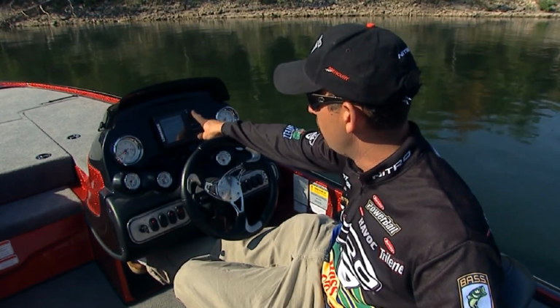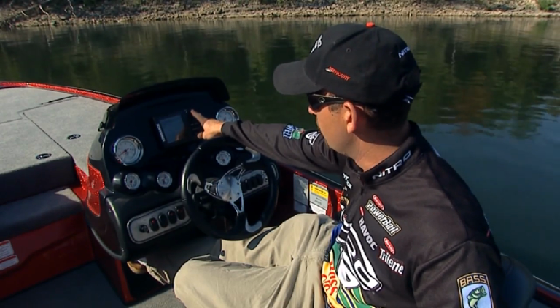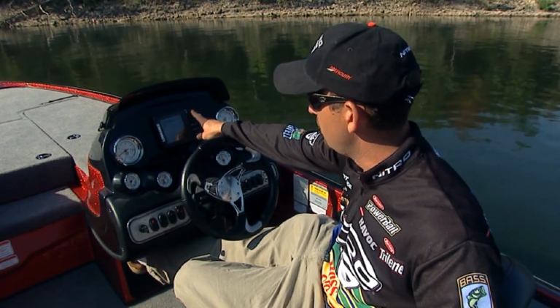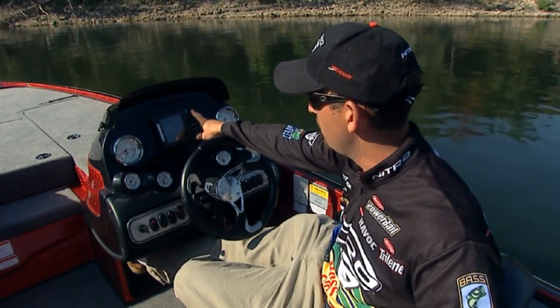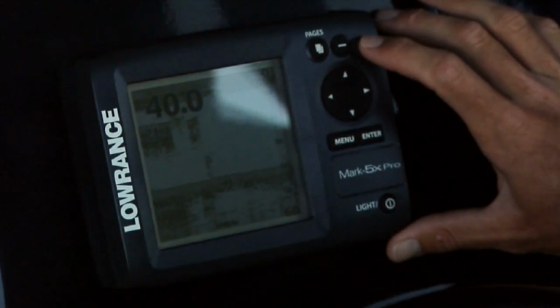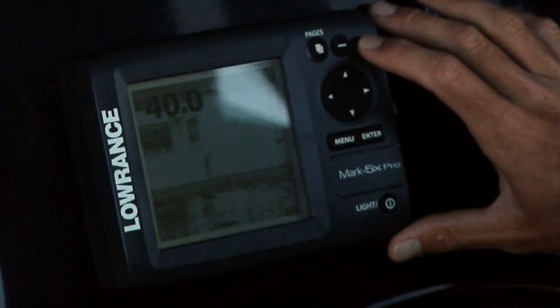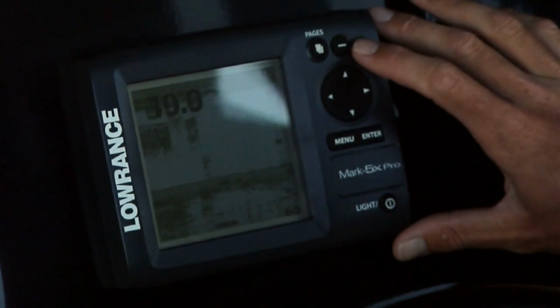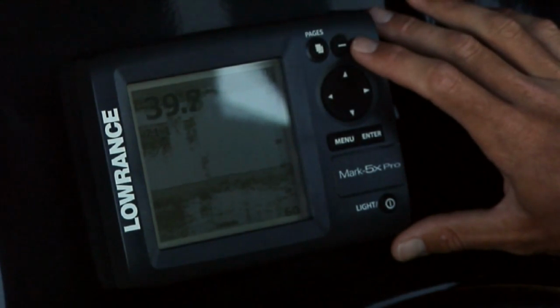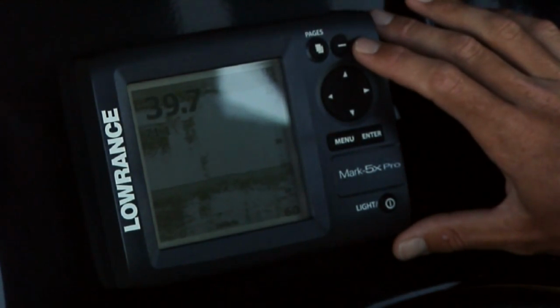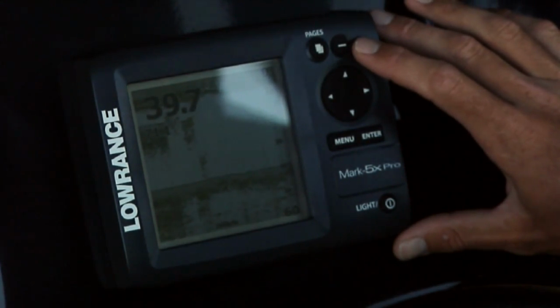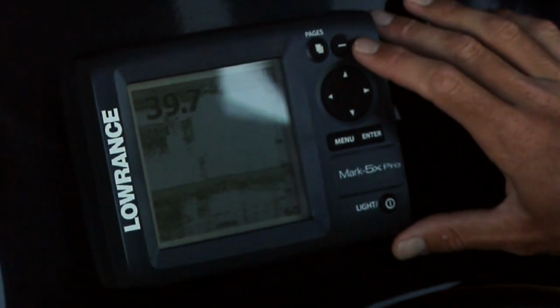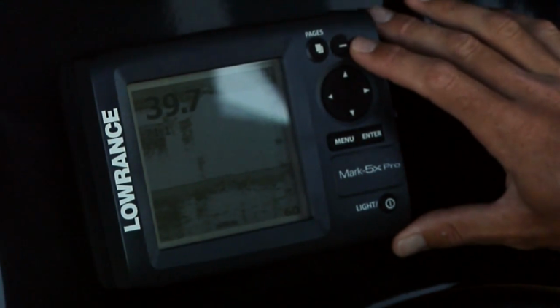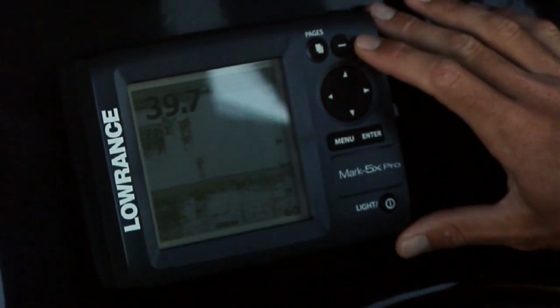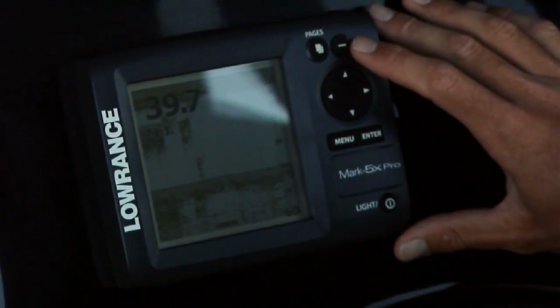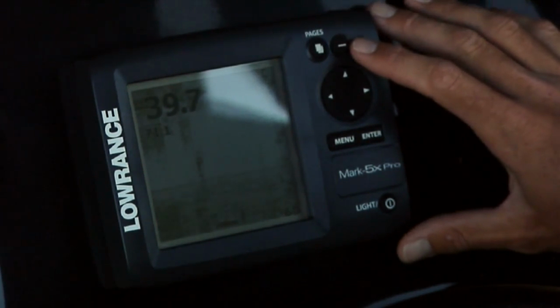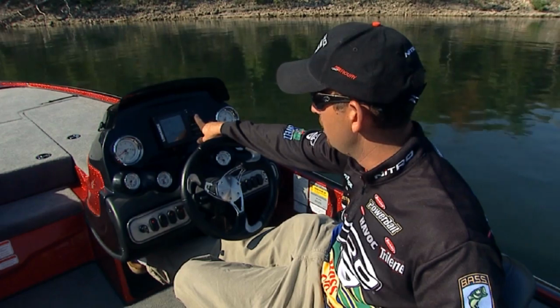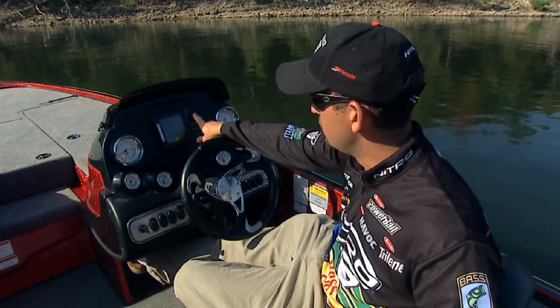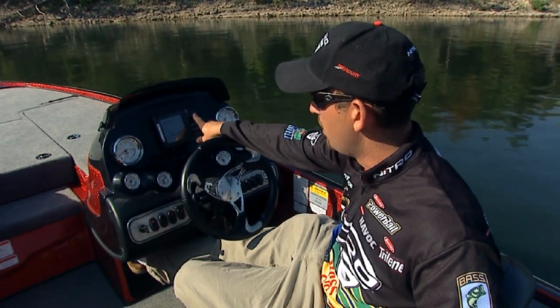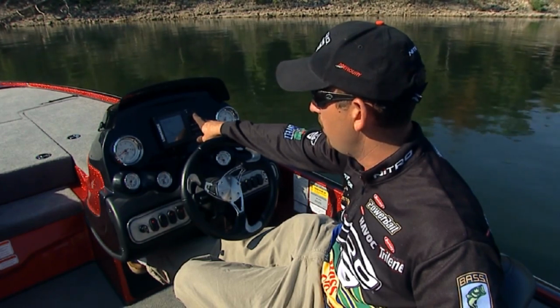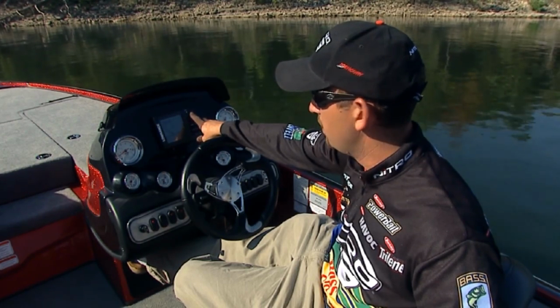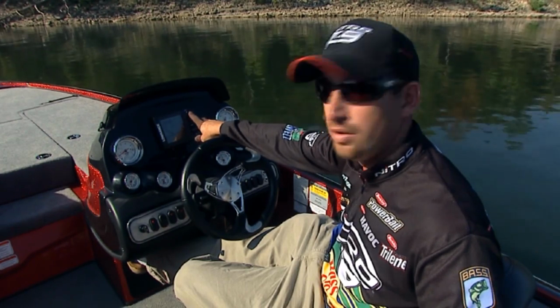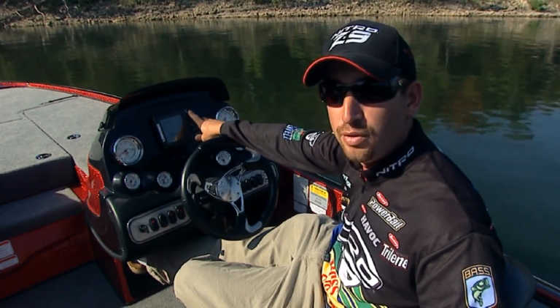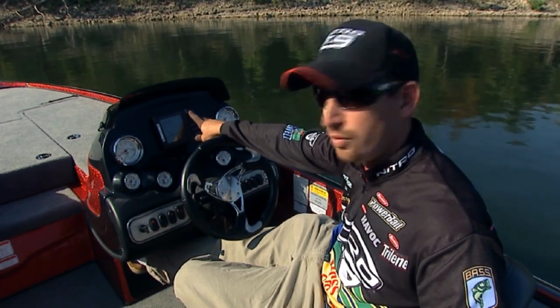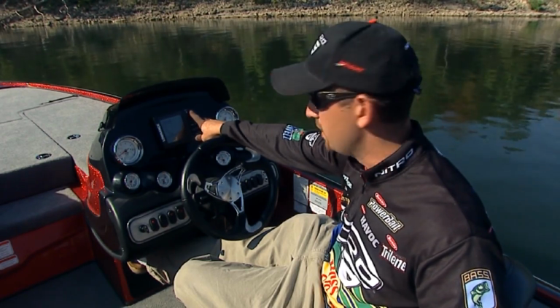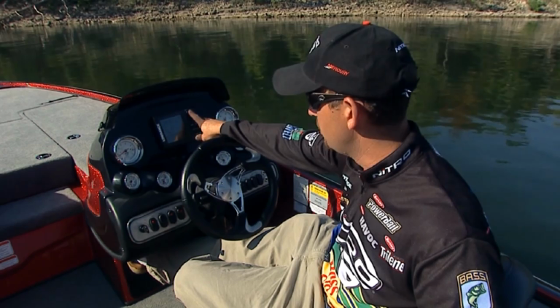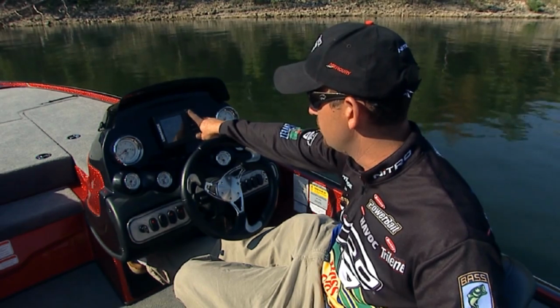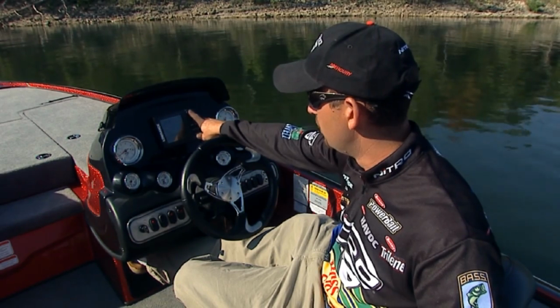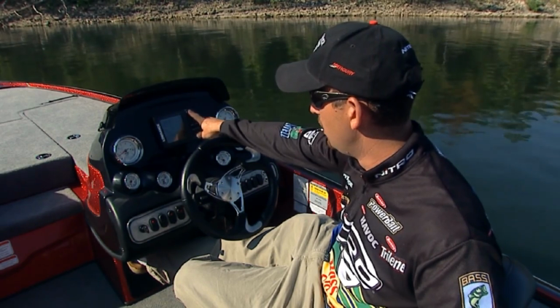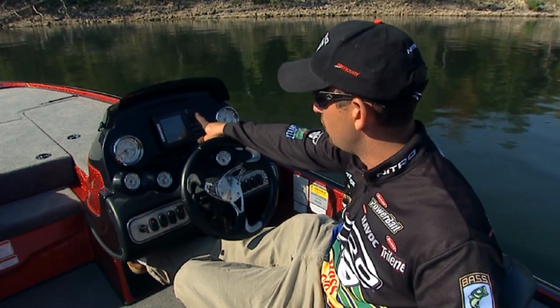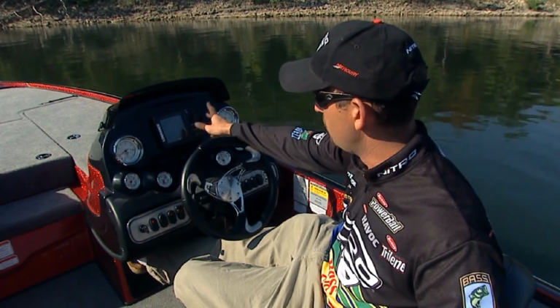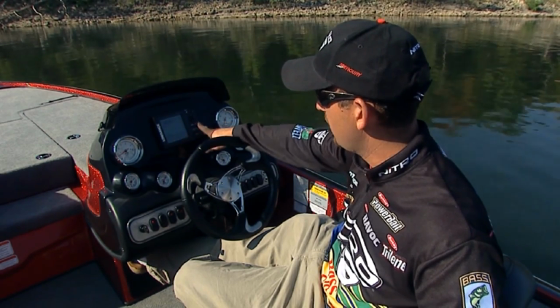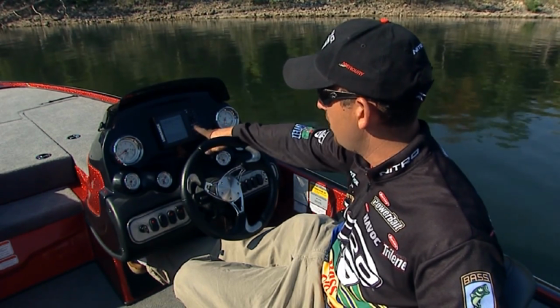If you want to zoom in on that screen, just press the plus. You can zoom all the way into a 4X zoom, and you can zoom back out.